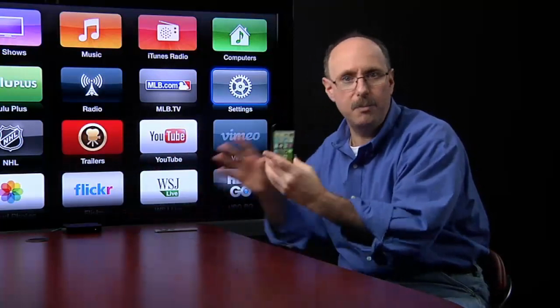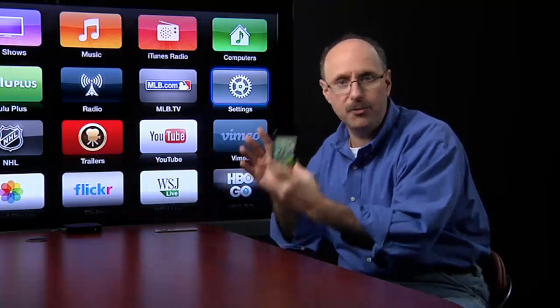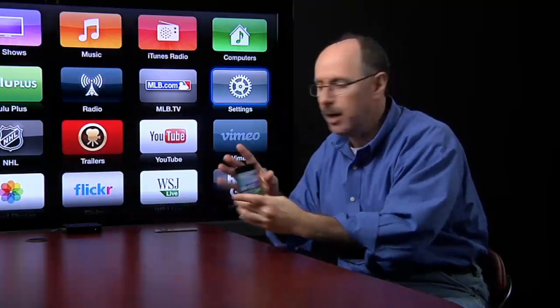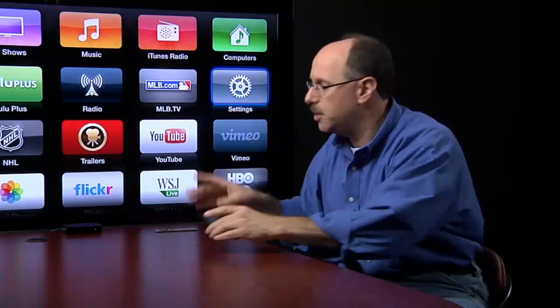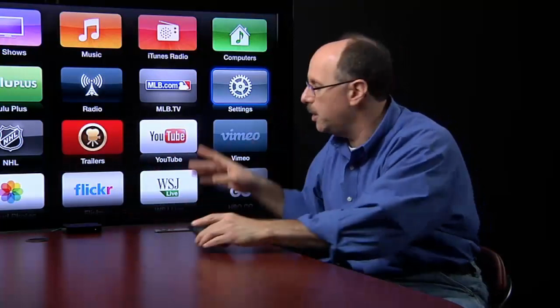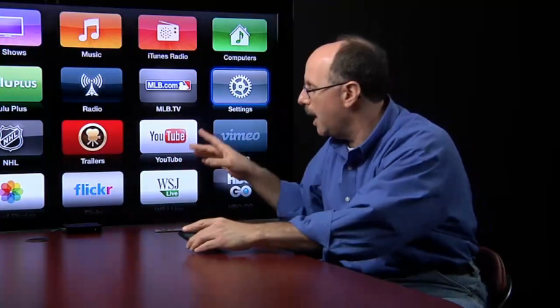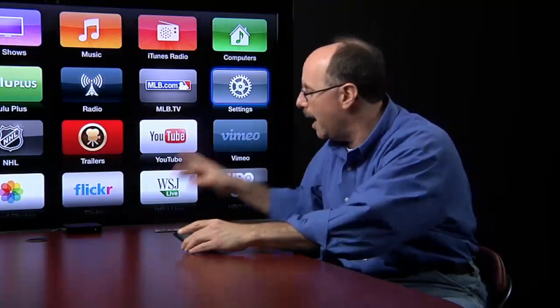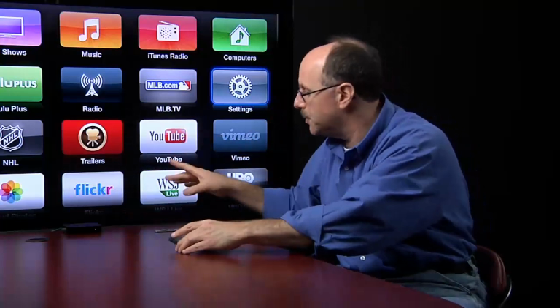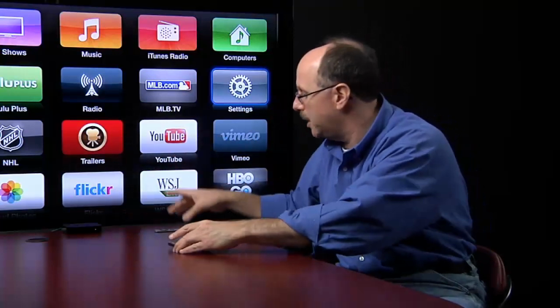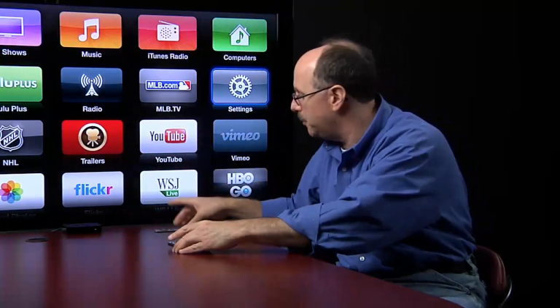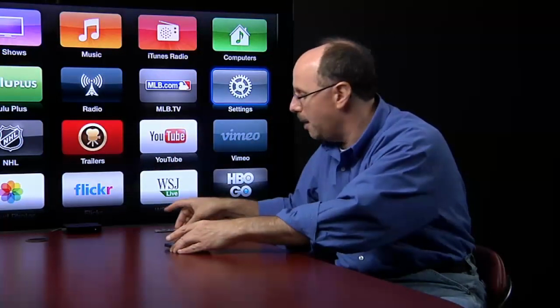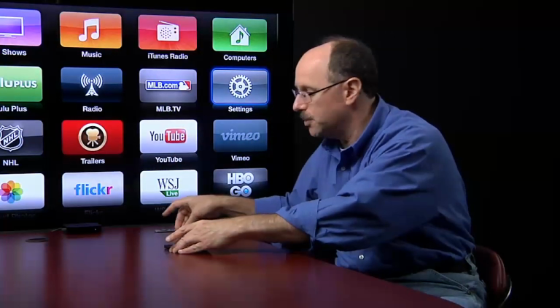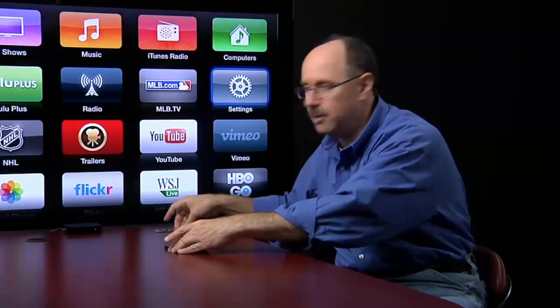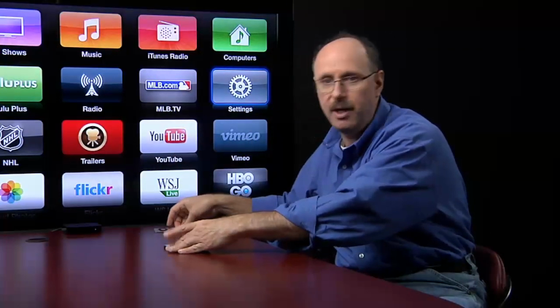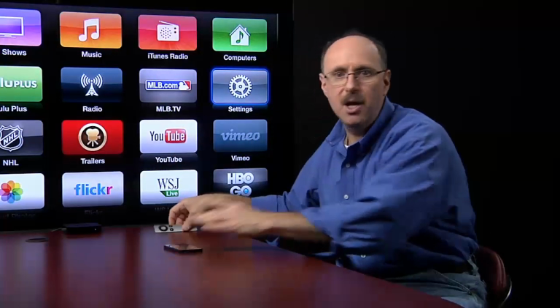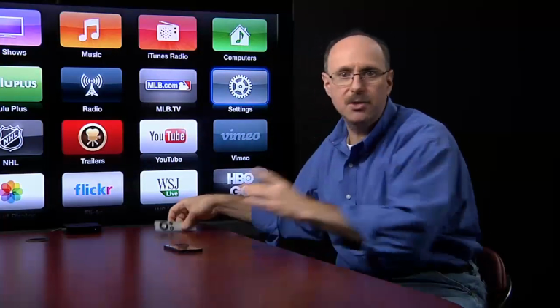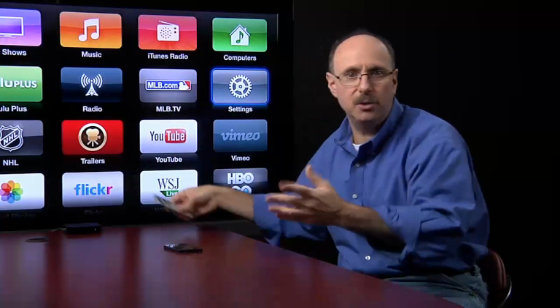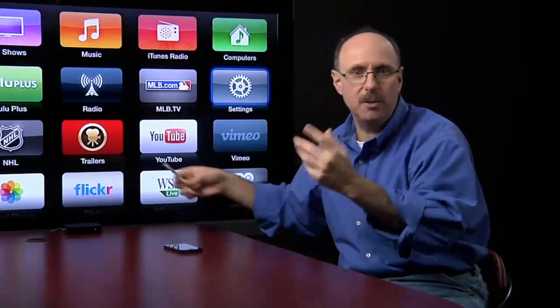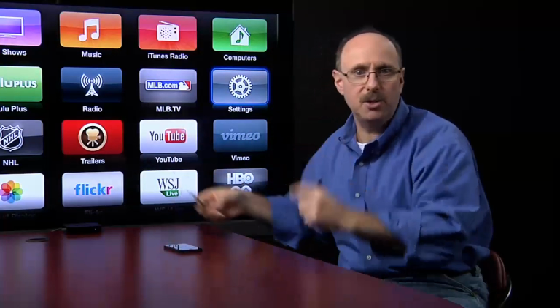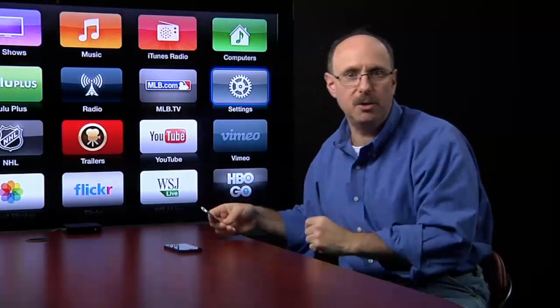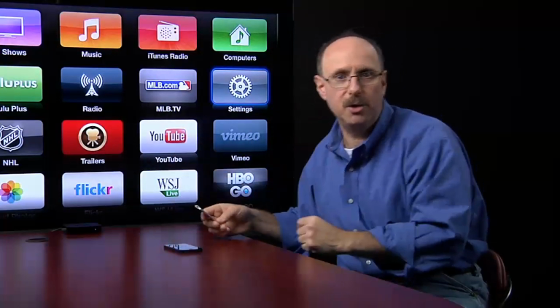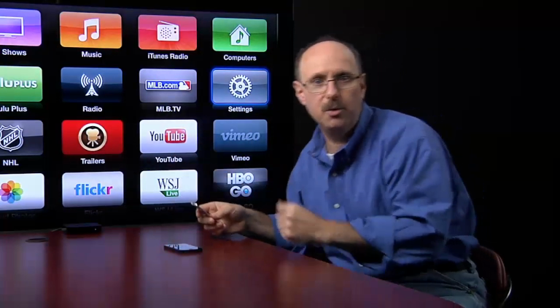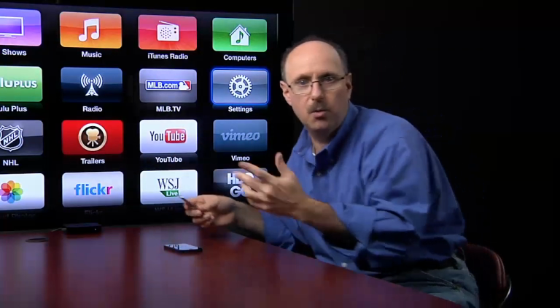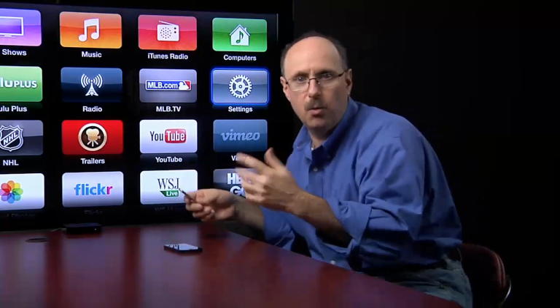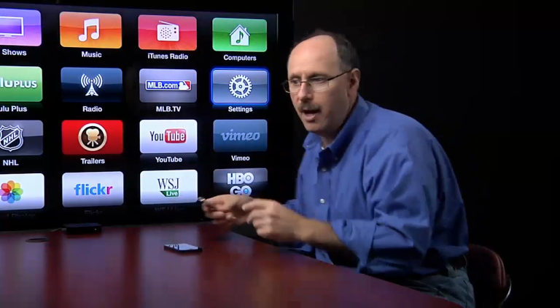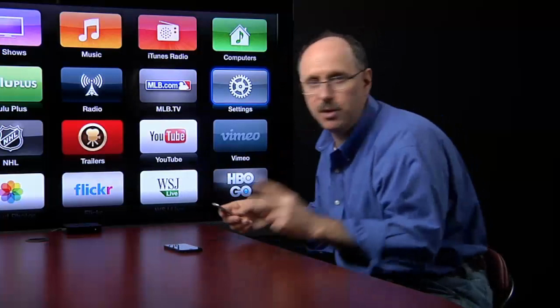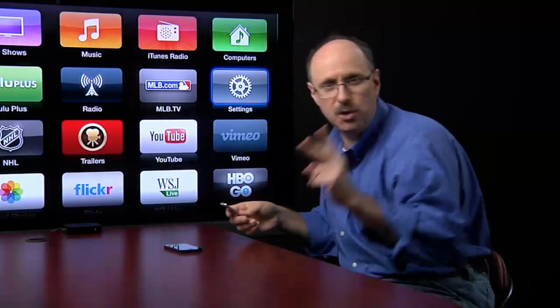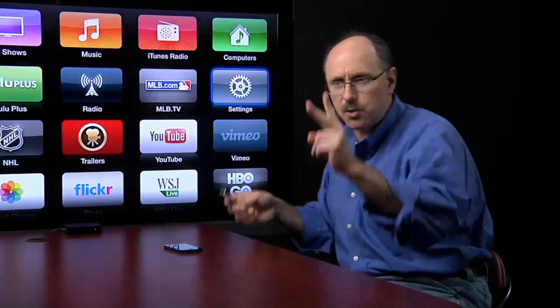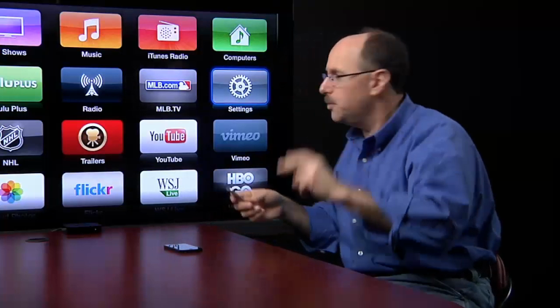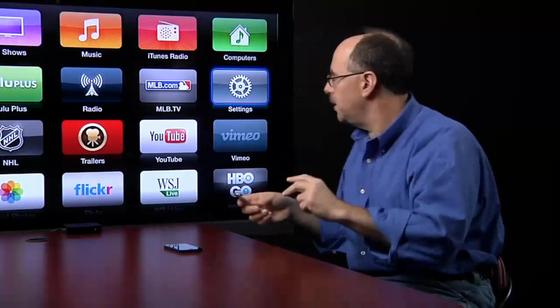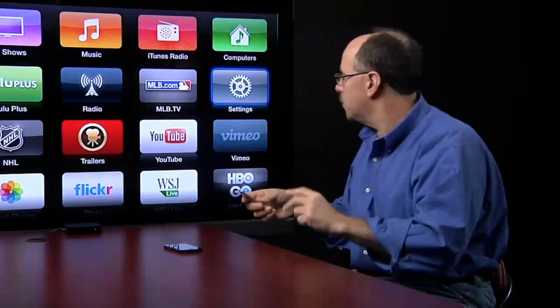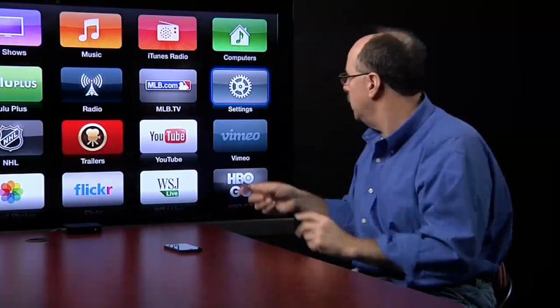Before I do it, I have to set up the Apple TV. Let me show you what I have to do — just two things, really.